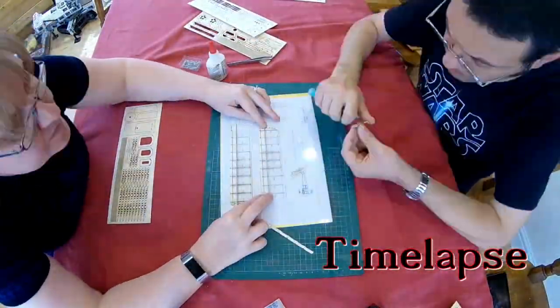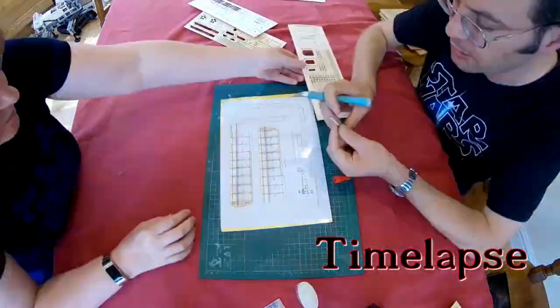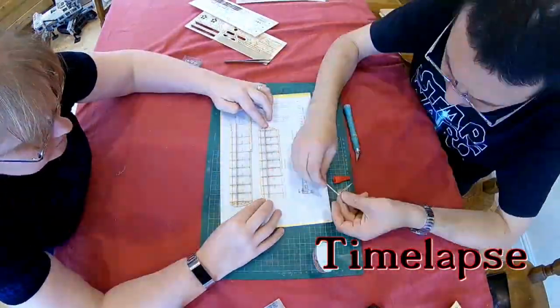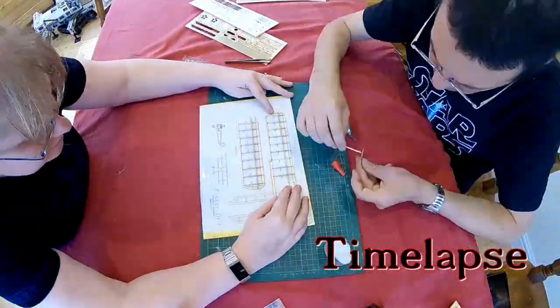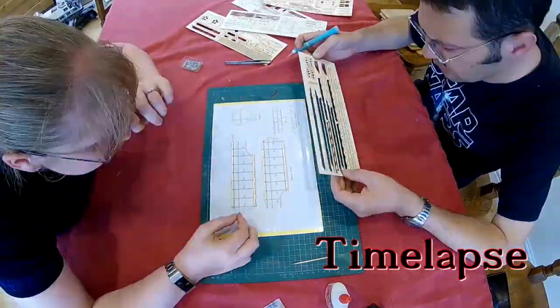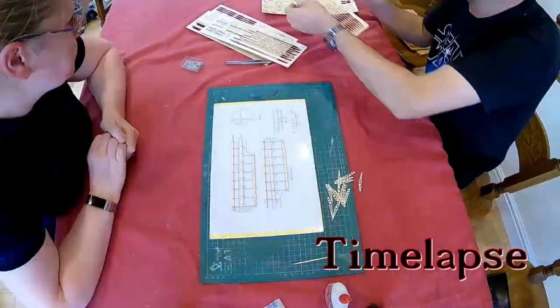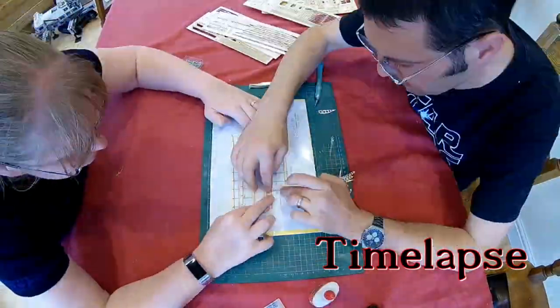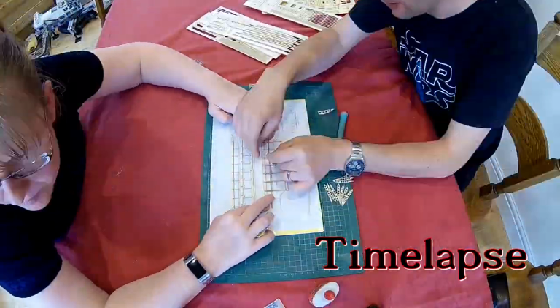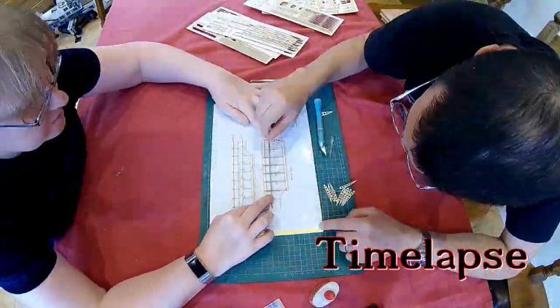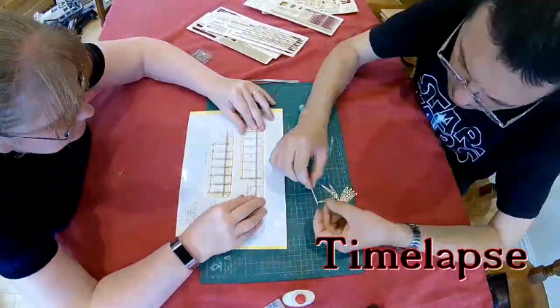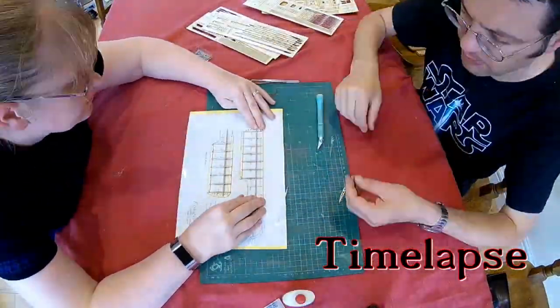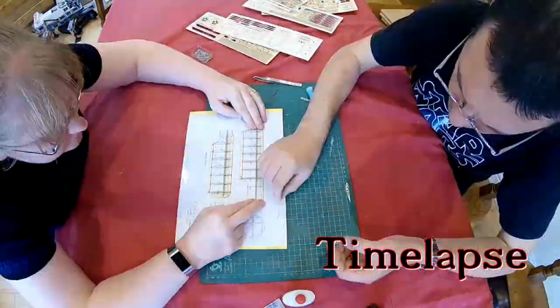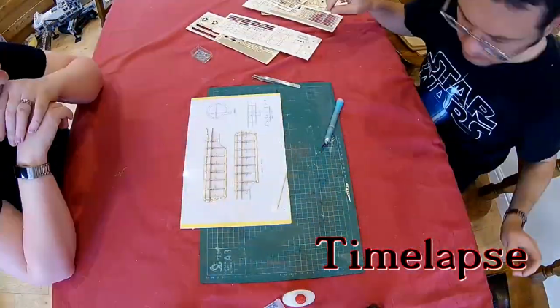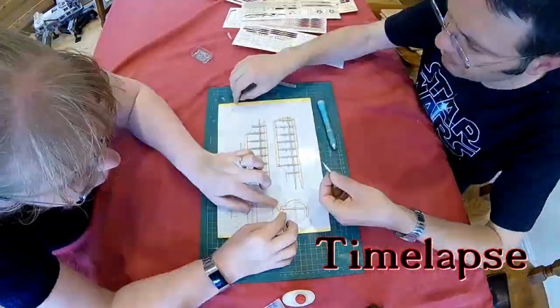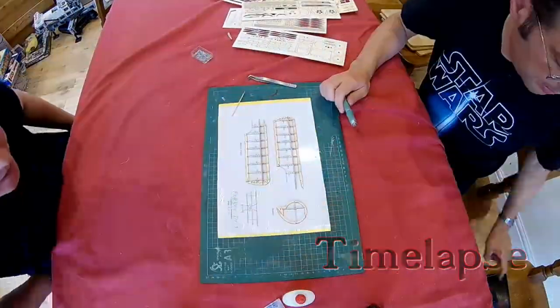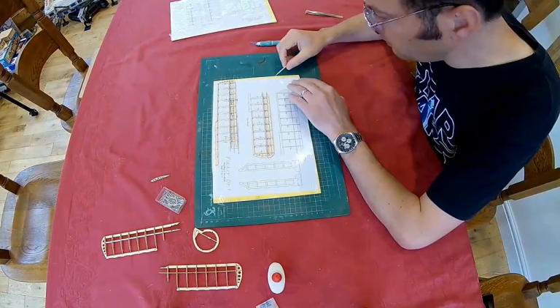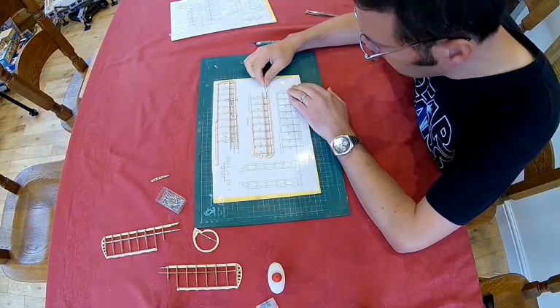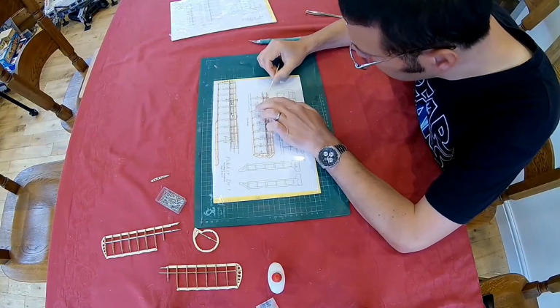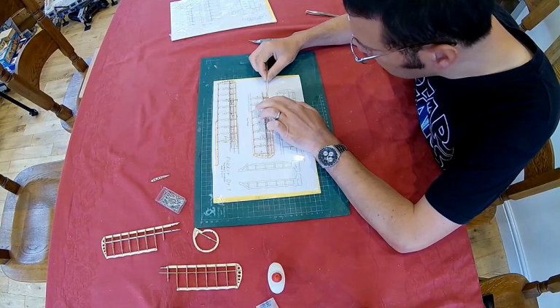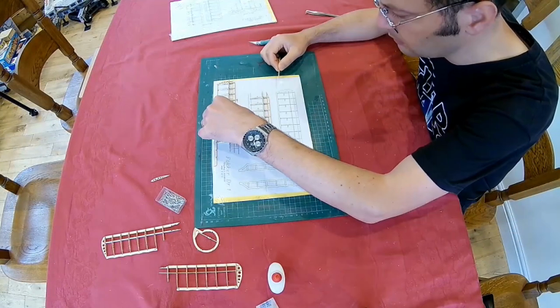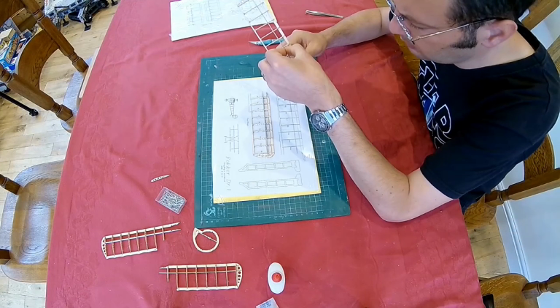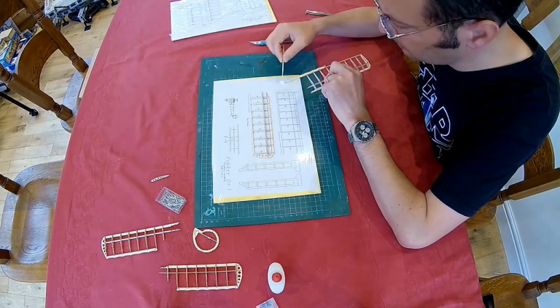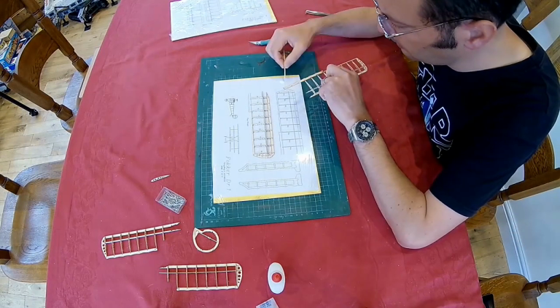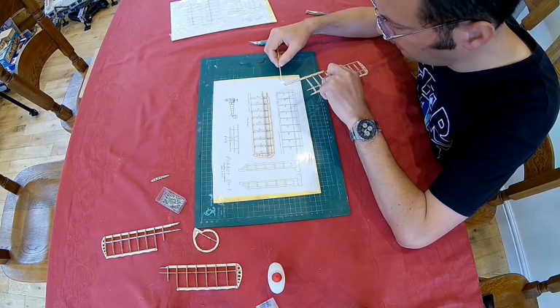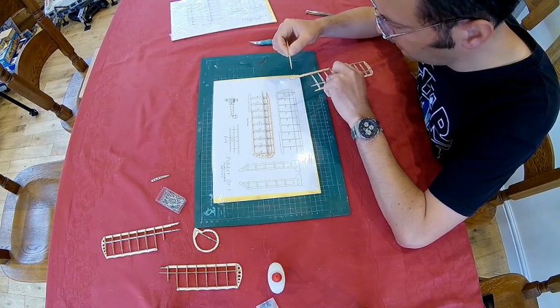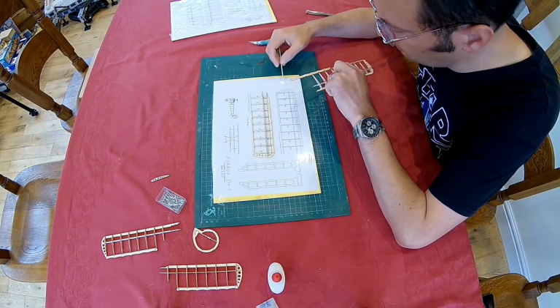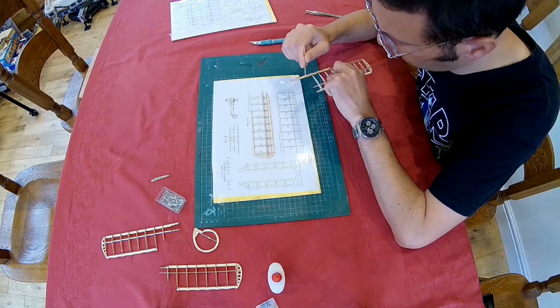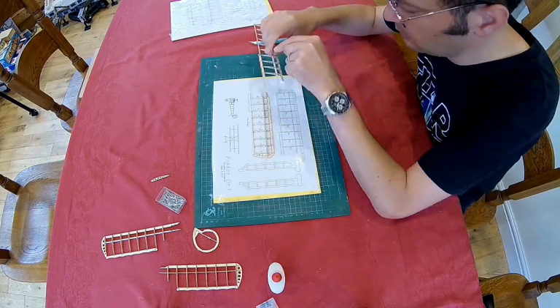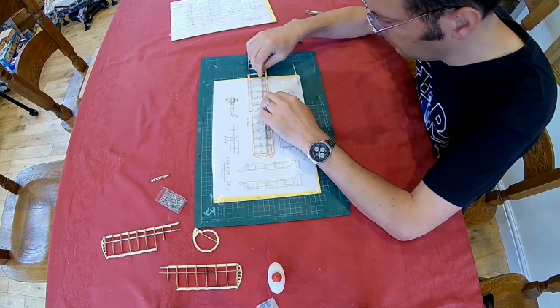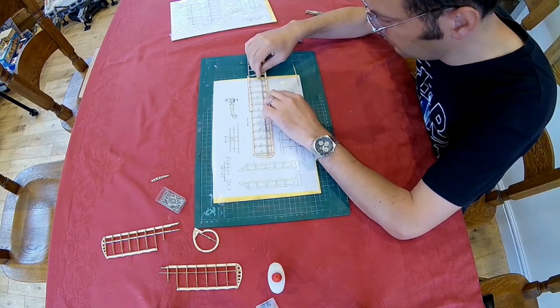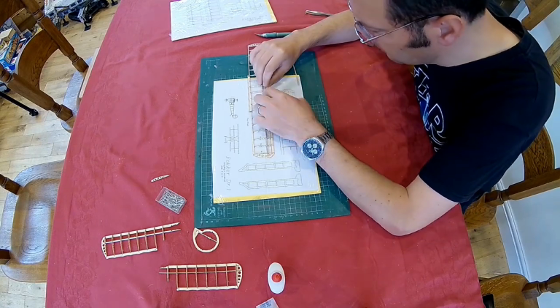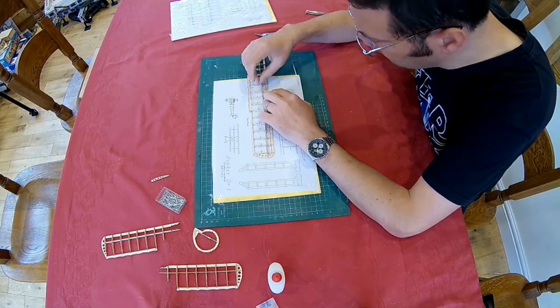The laser cutting means there's a minimum of mess, so we're going to work where it's warm and well lit here on the dining room table.